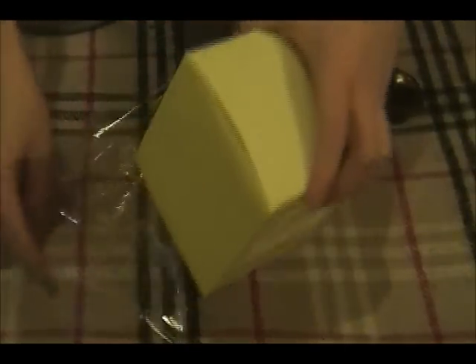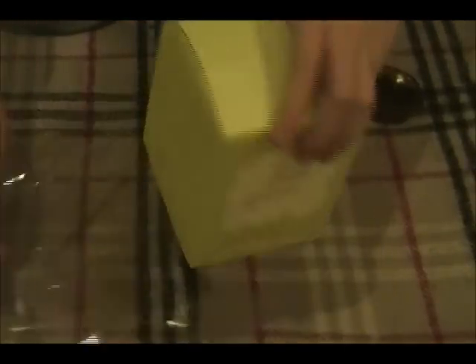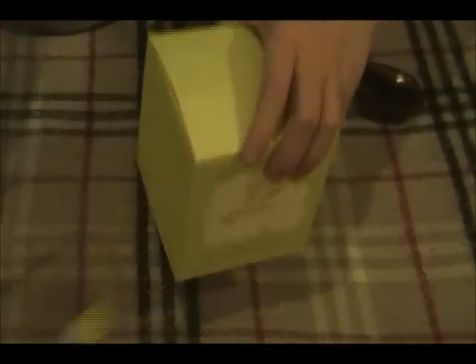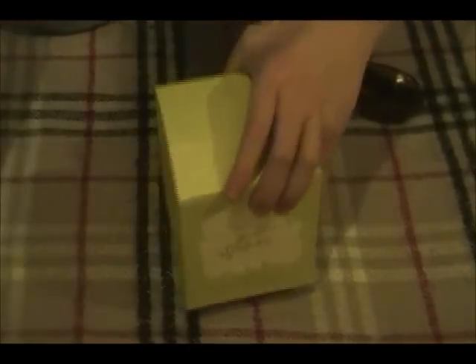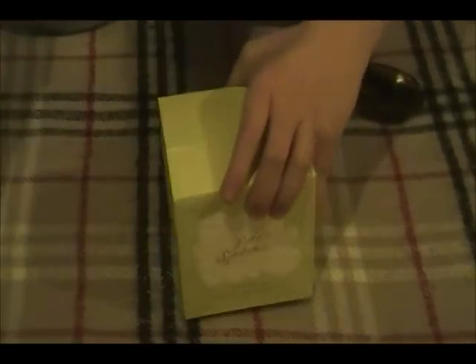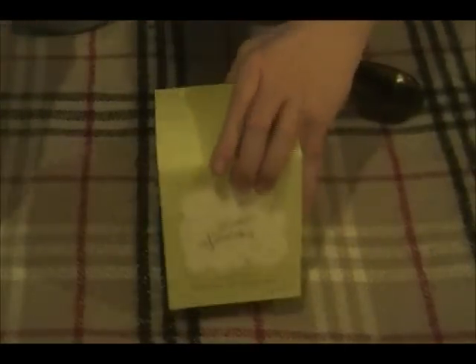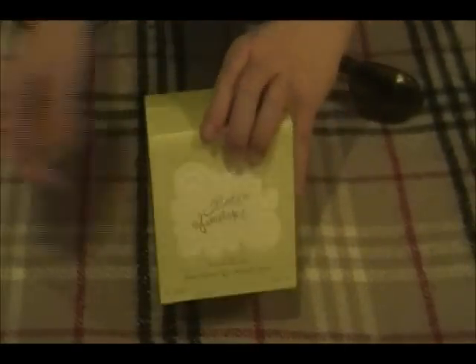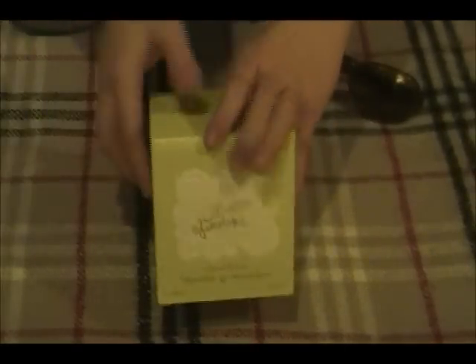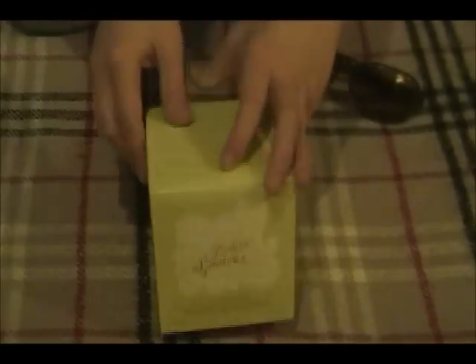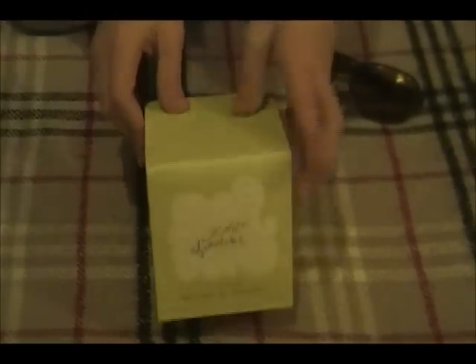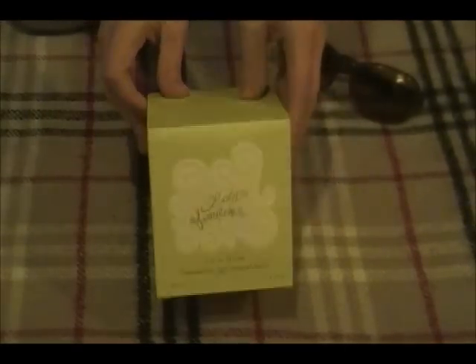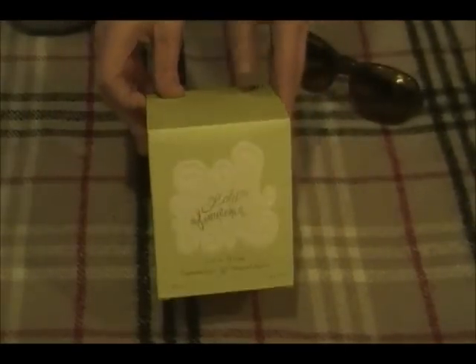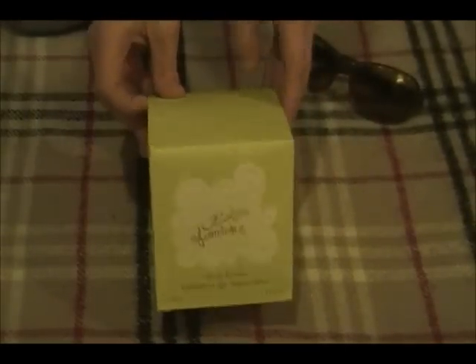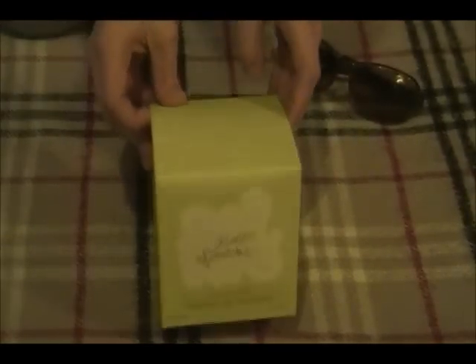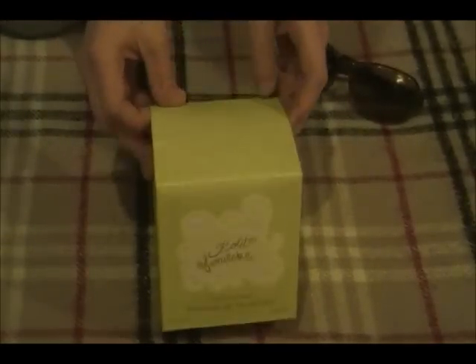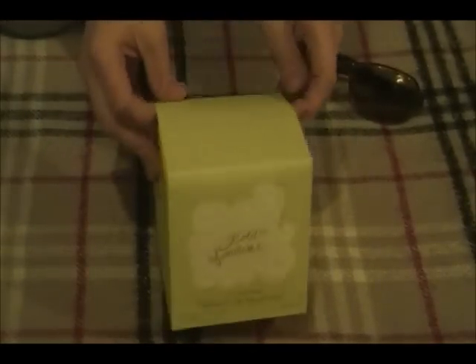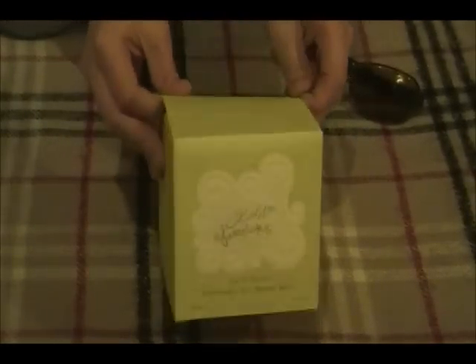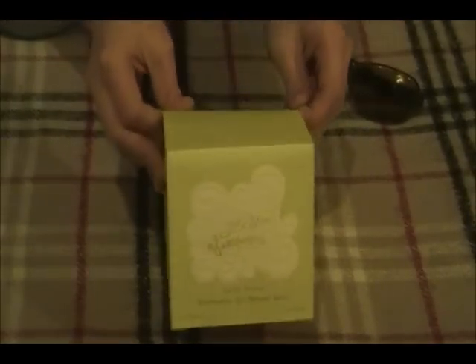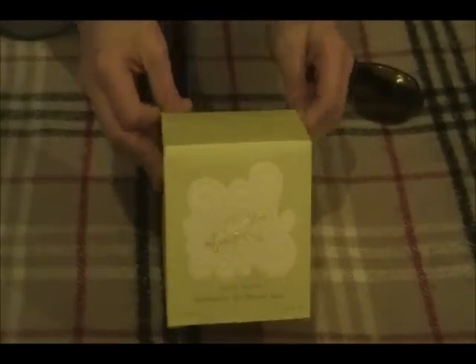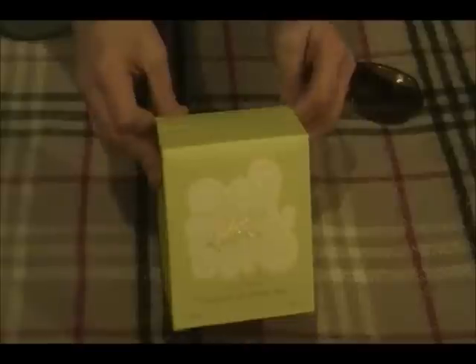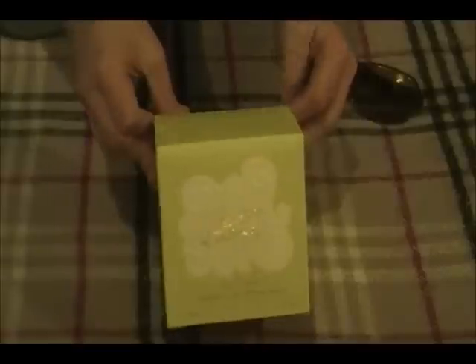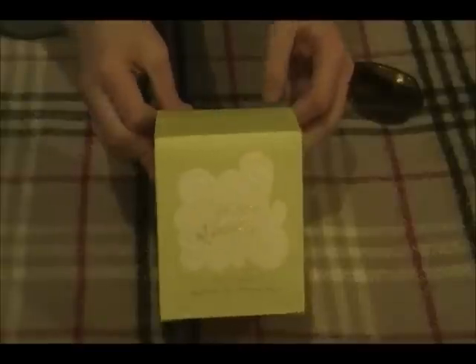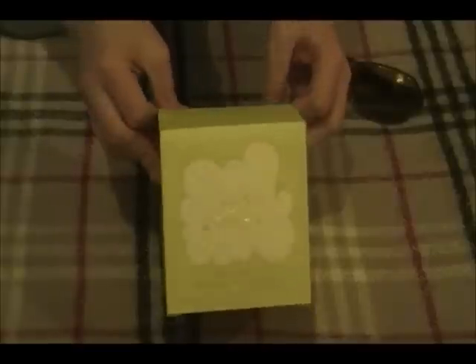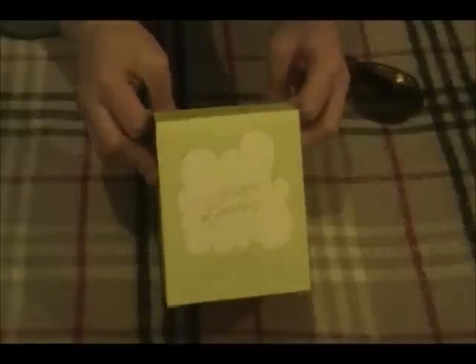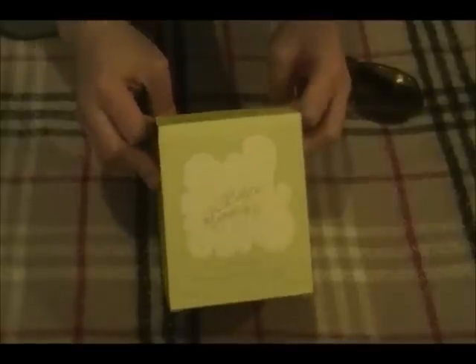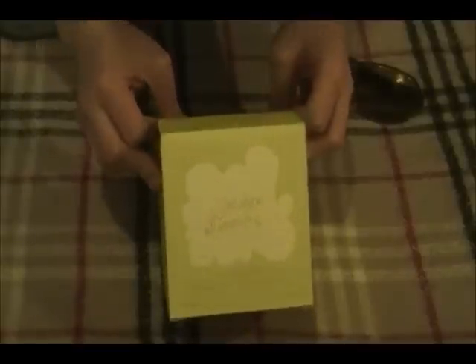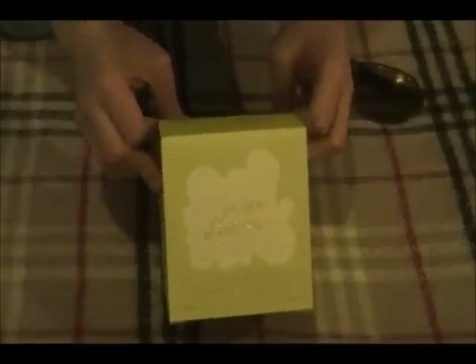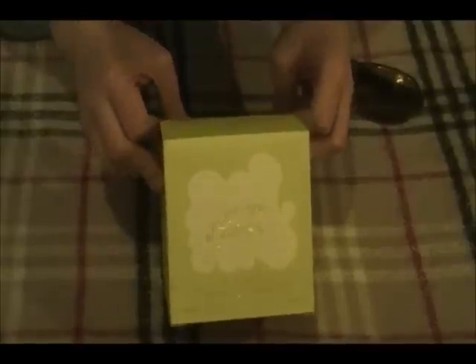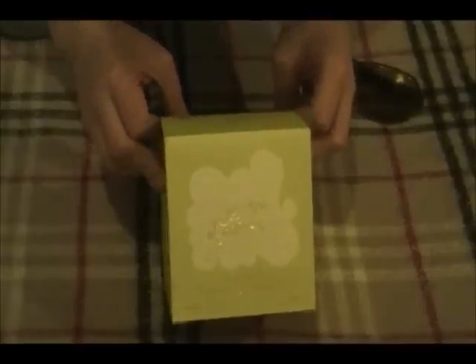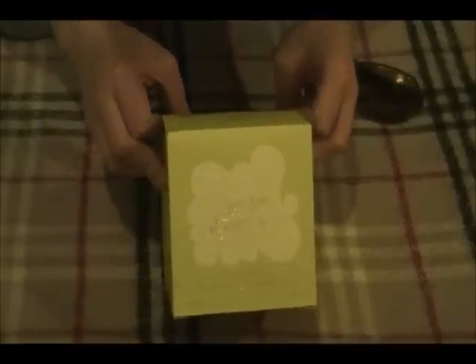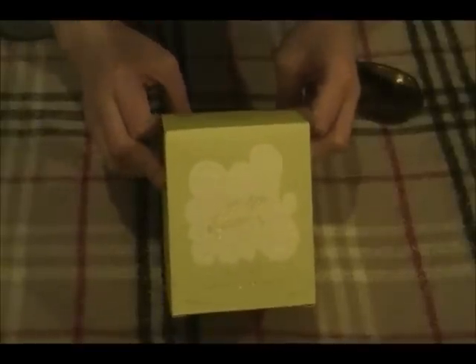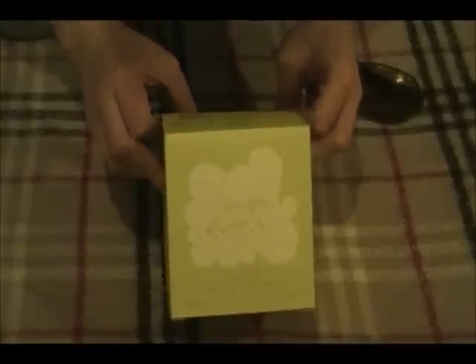You can already get a waft, if you will, of the scent there and it's really, really lovely.